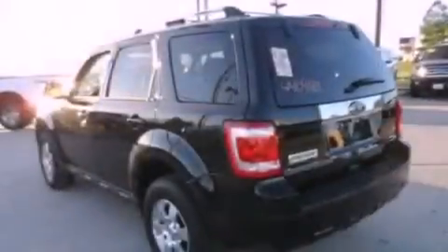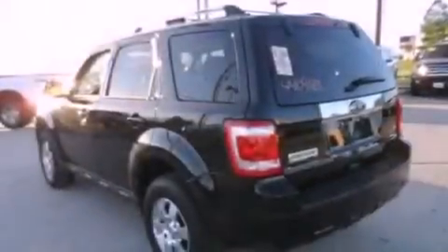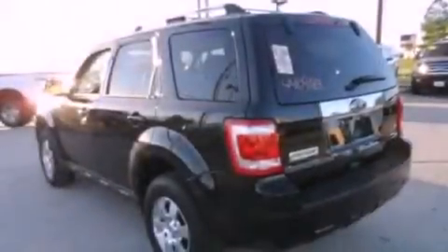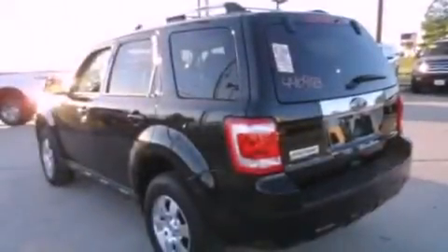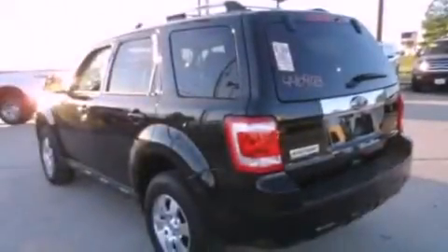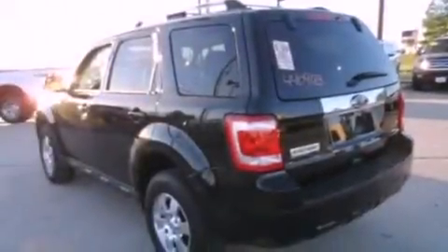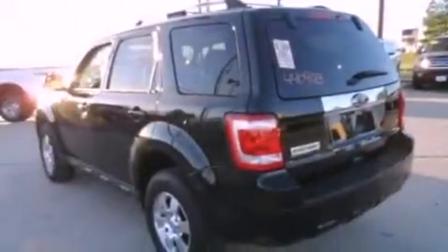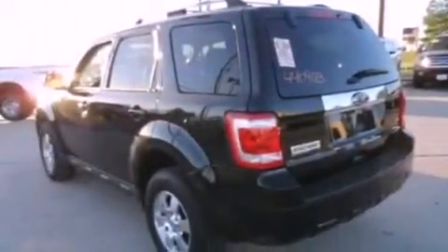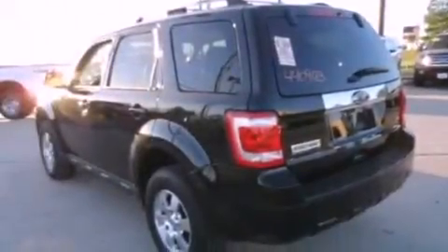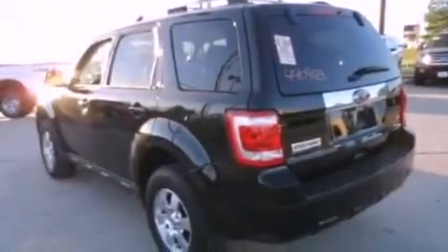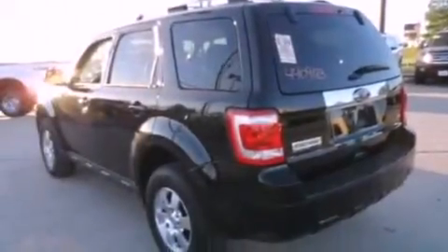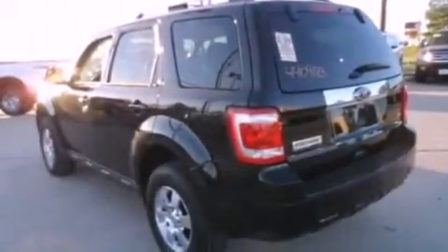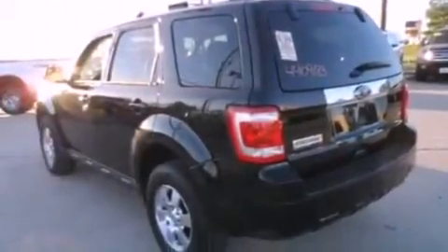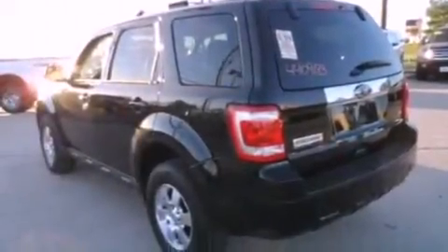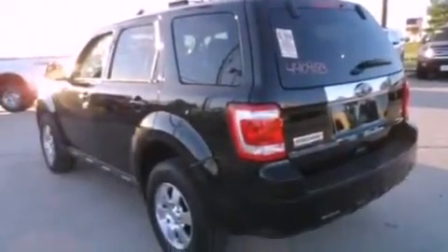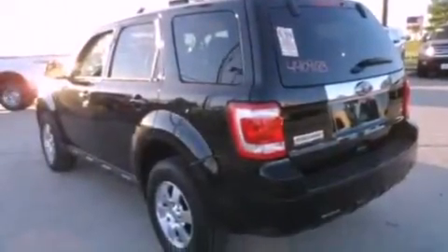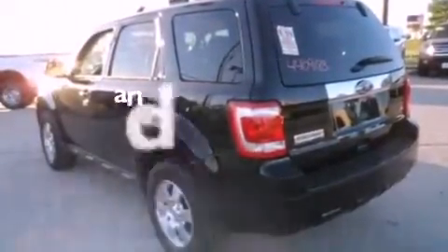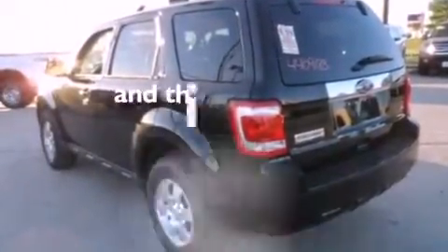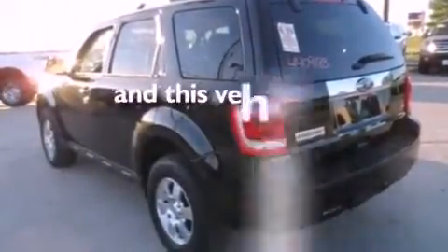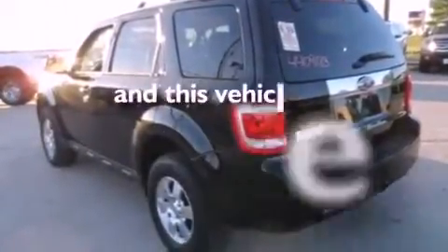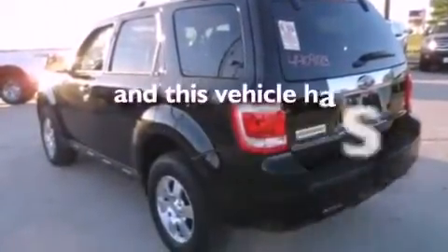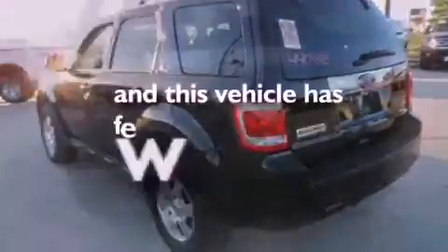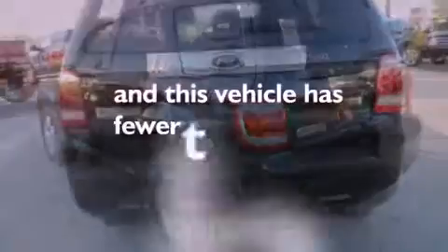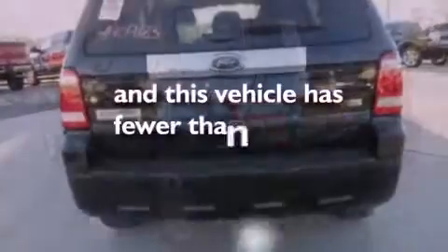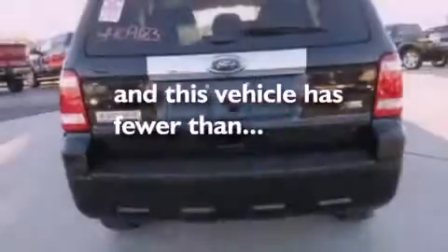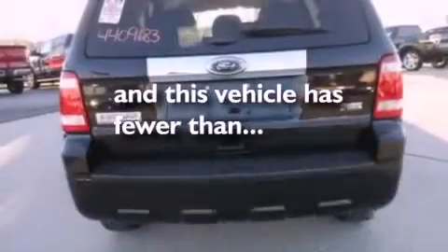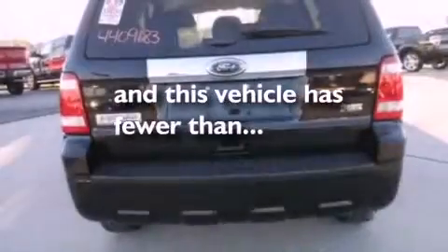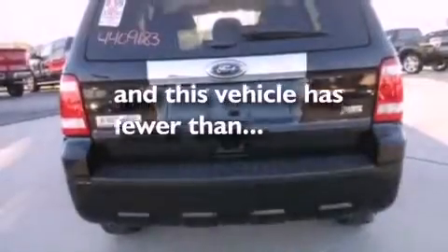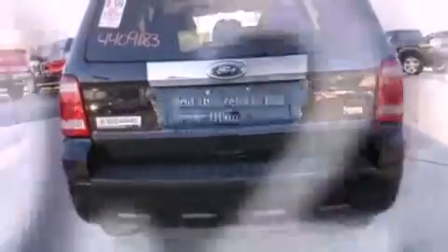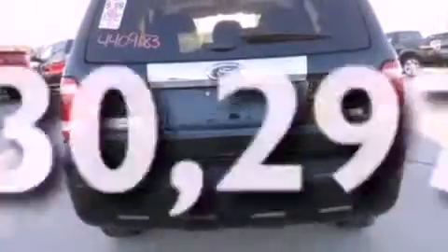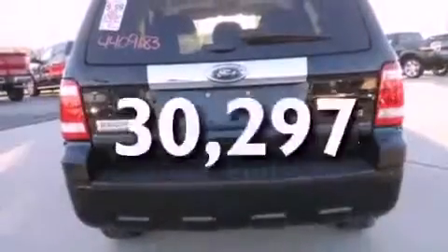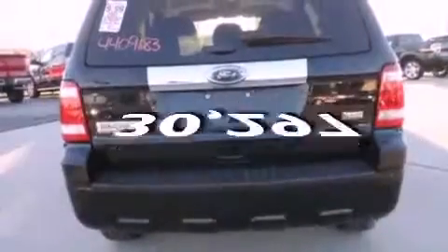Fog lamps, stability control, air conditioning, and this vehicle has fewer than 31,000 miles on the odometer.